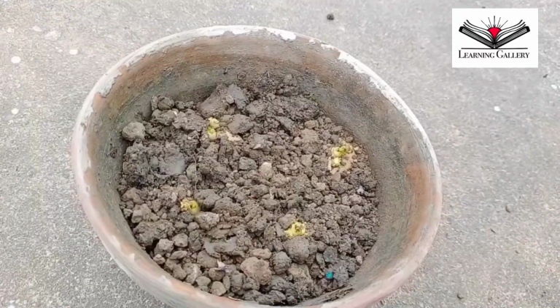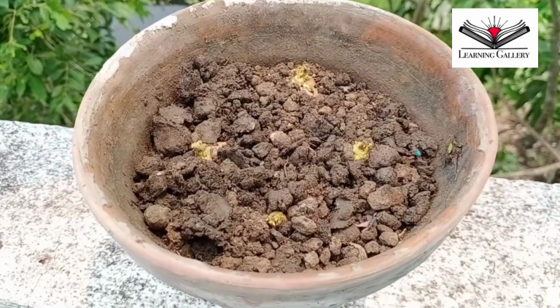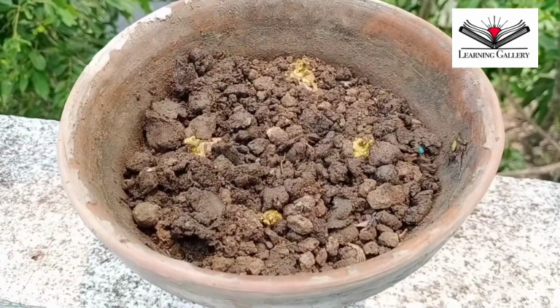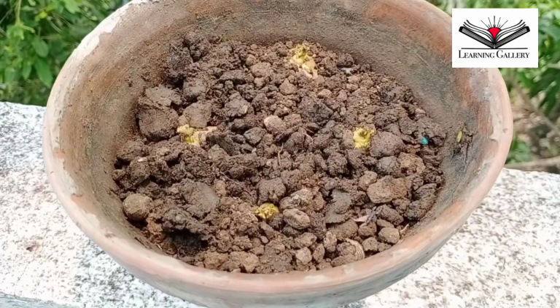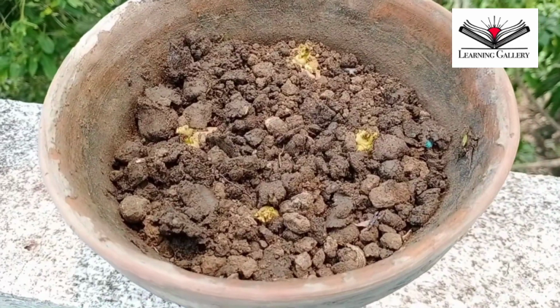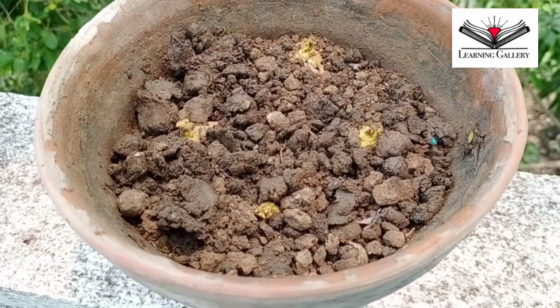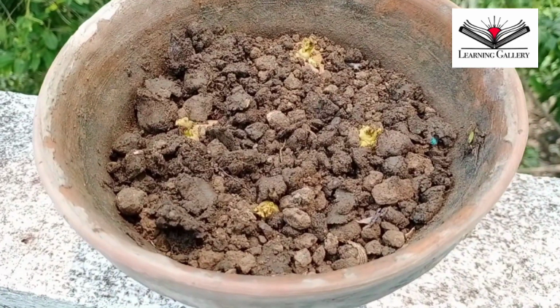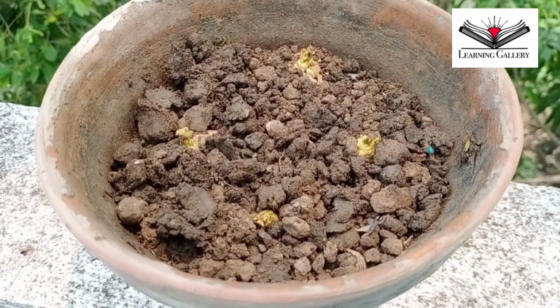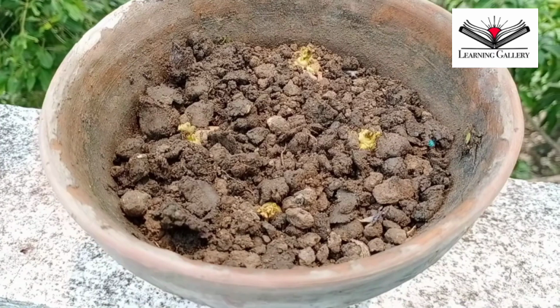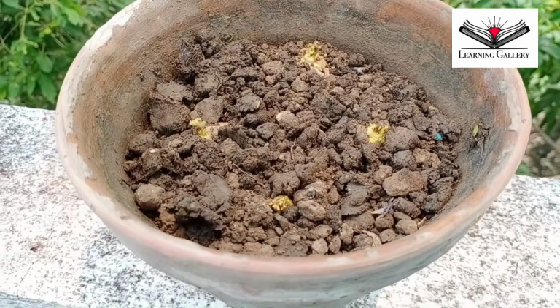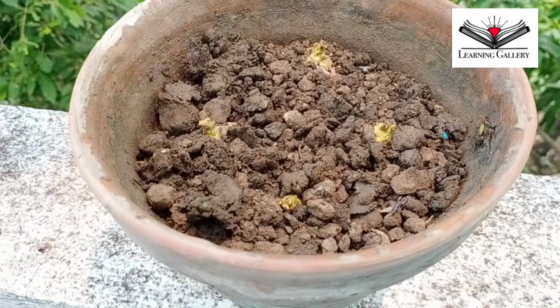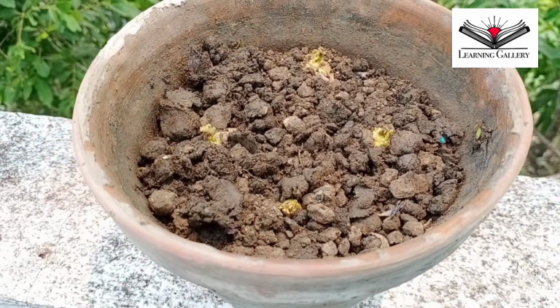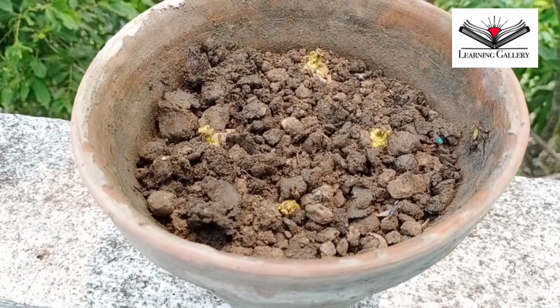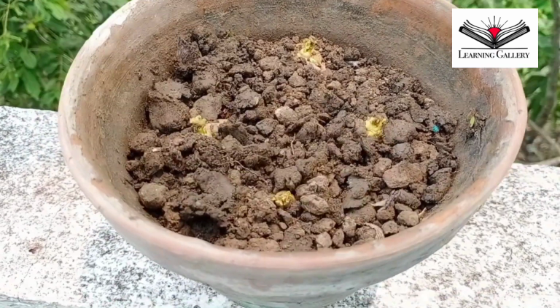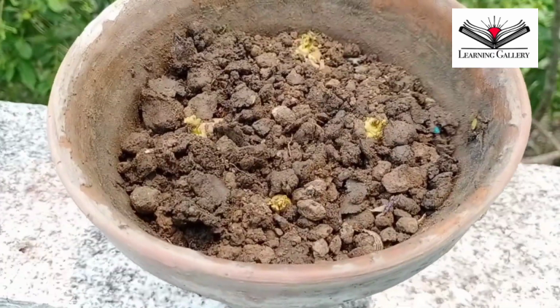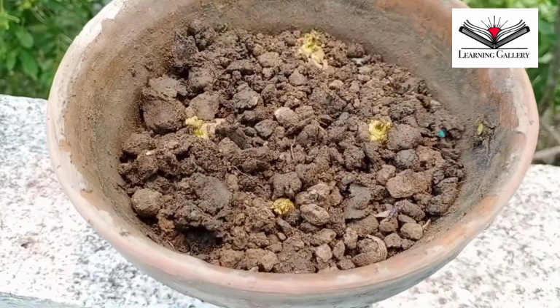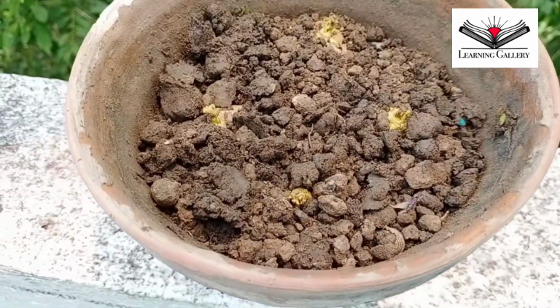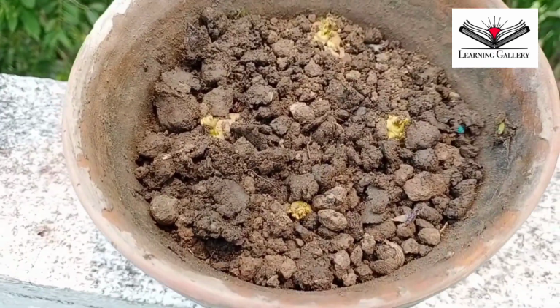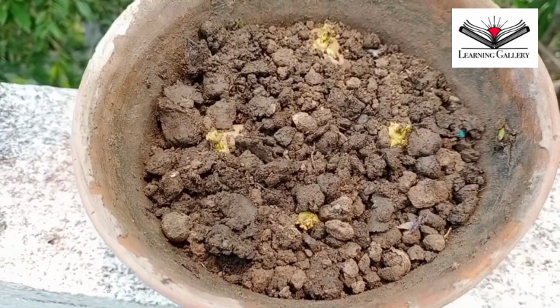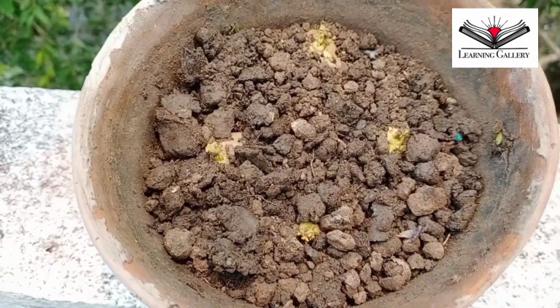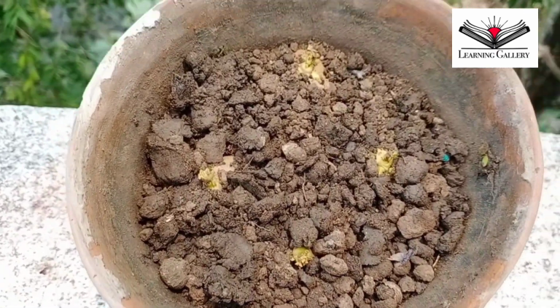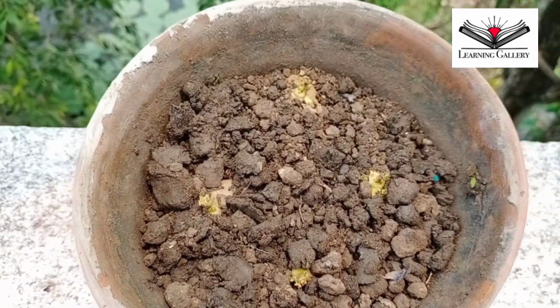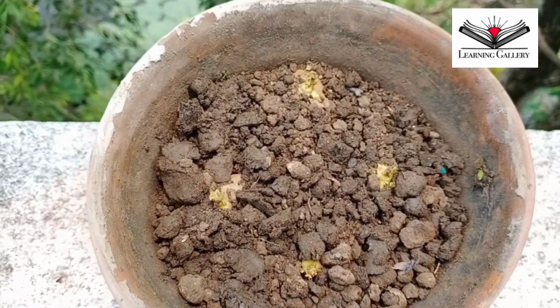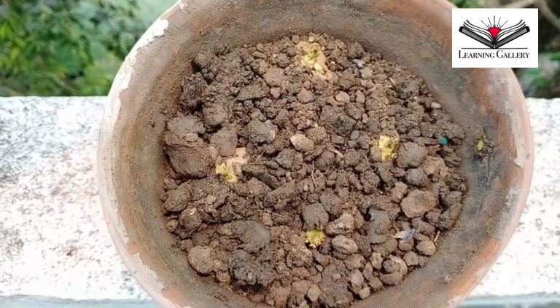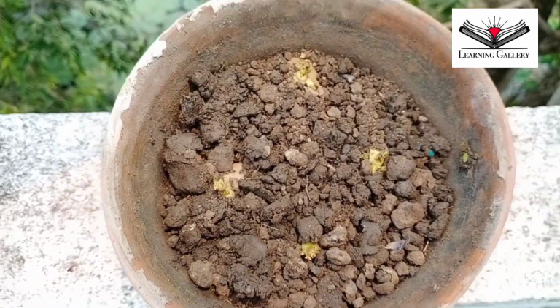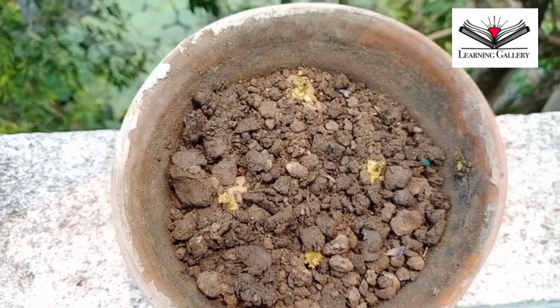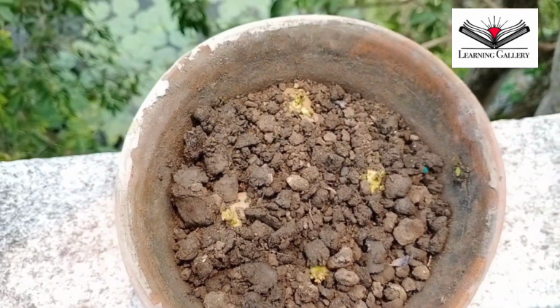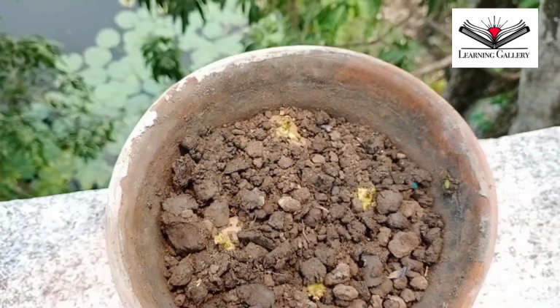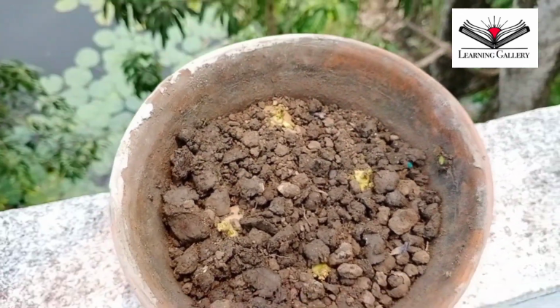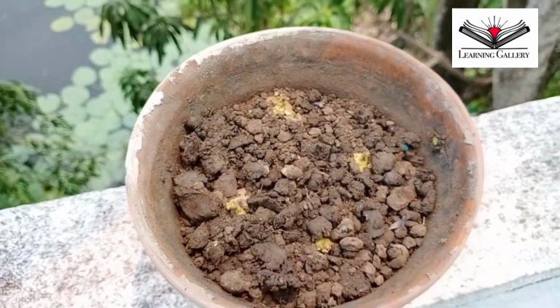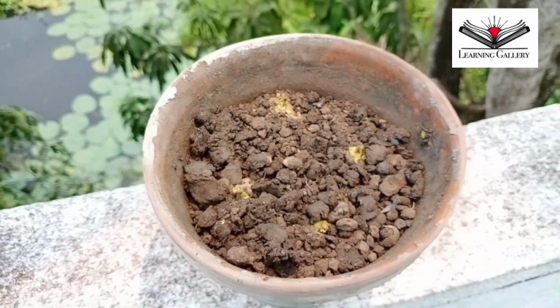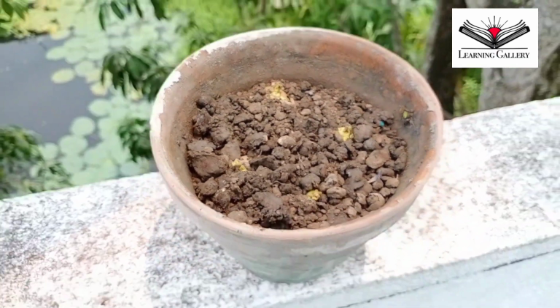Now it's time for the observation. Each day, how is the growth?